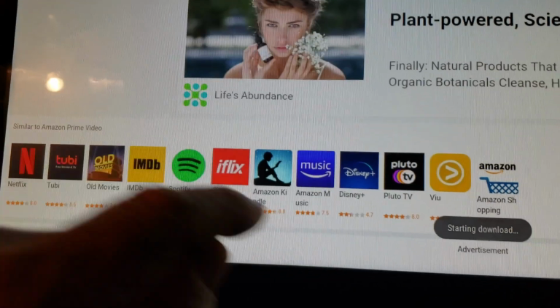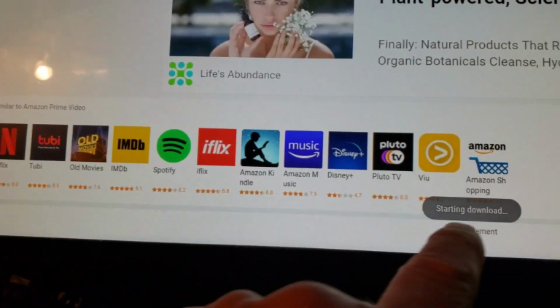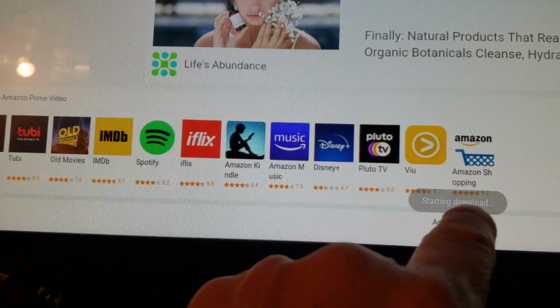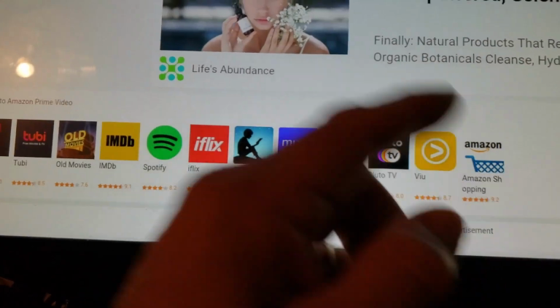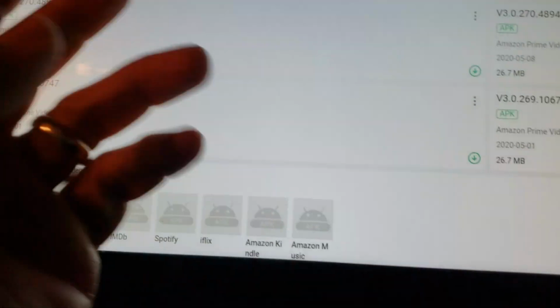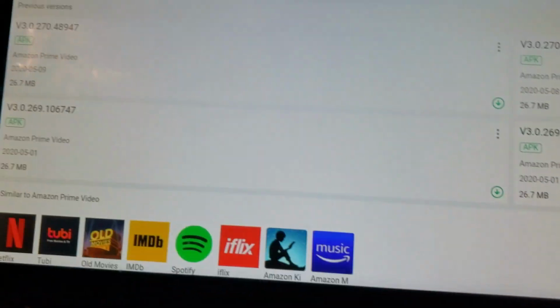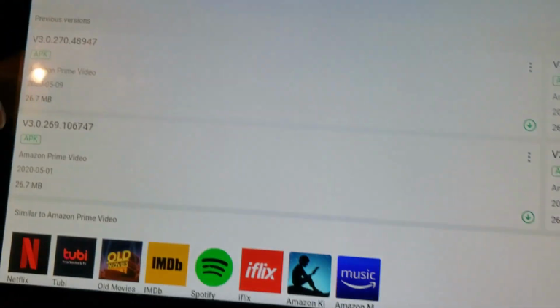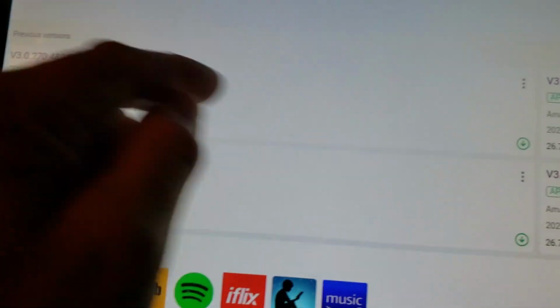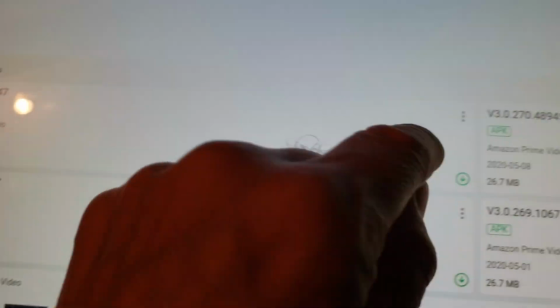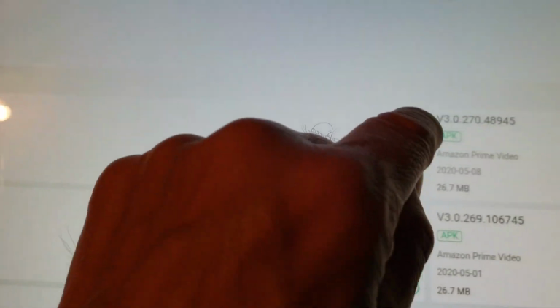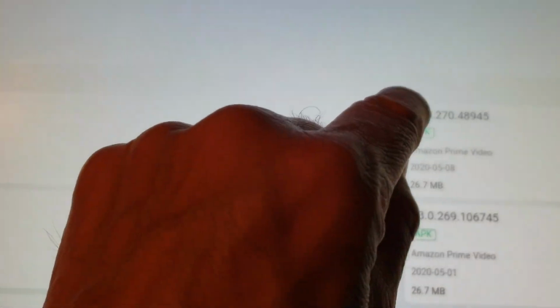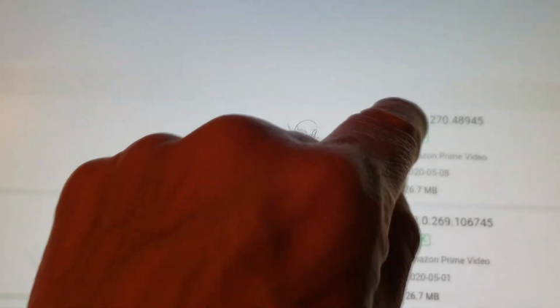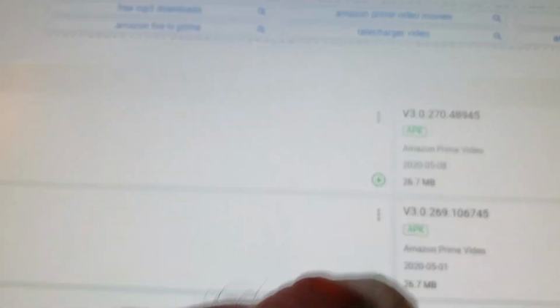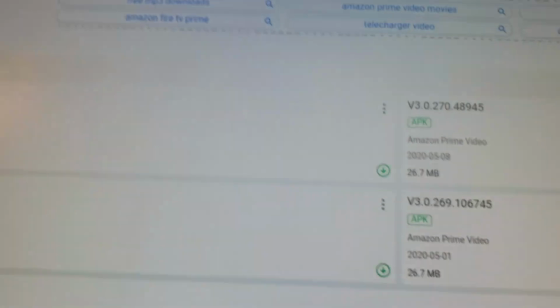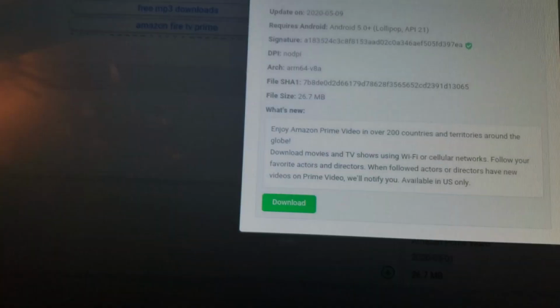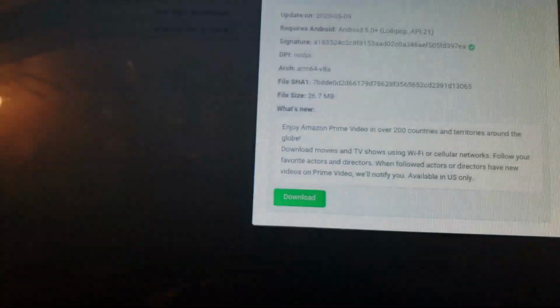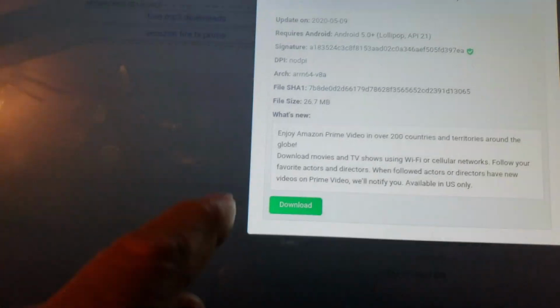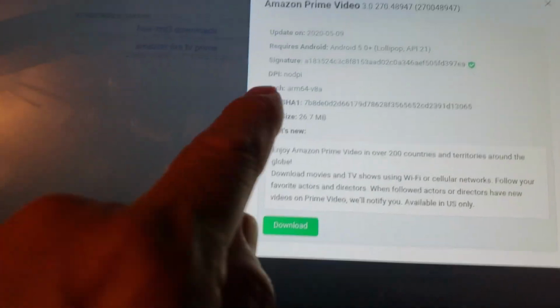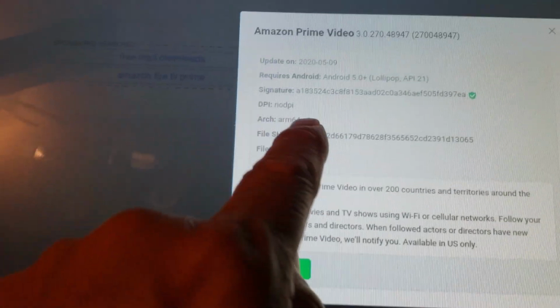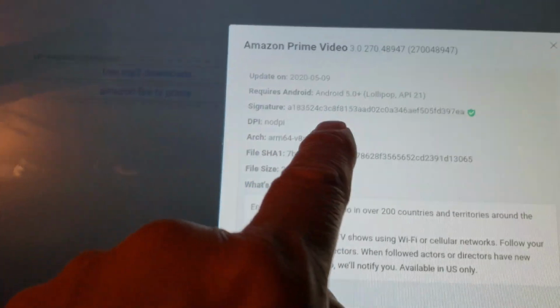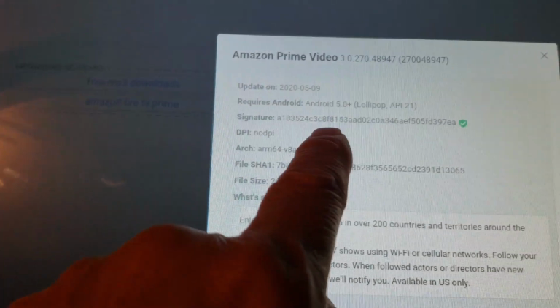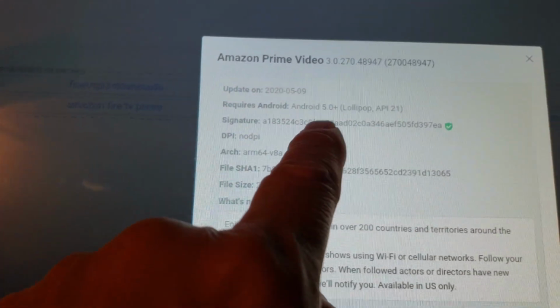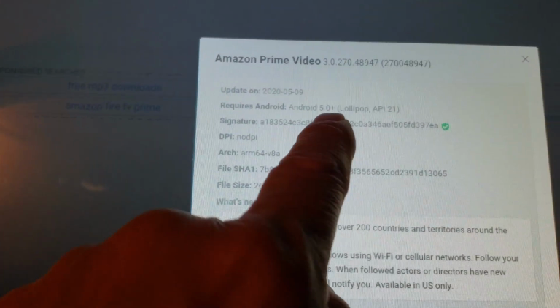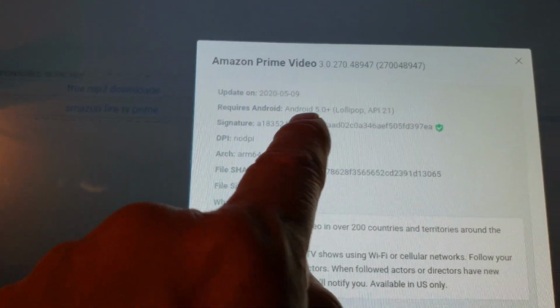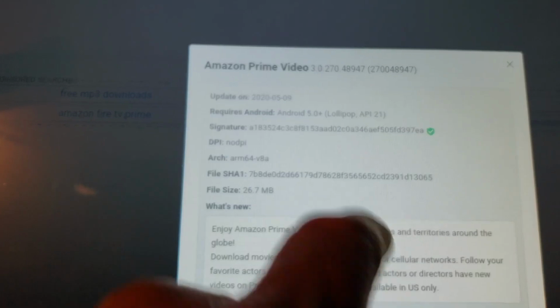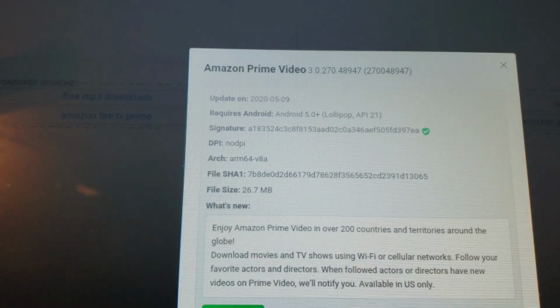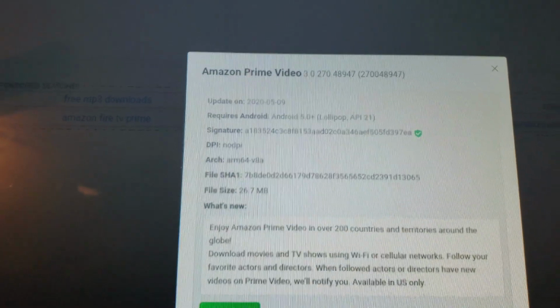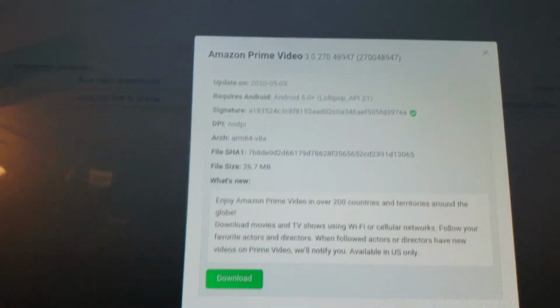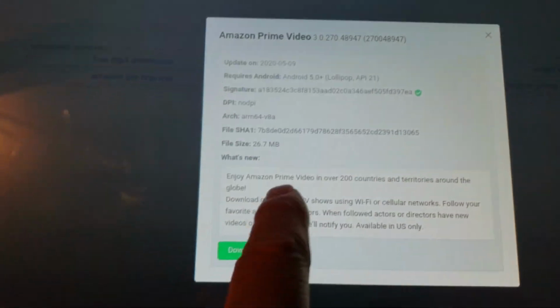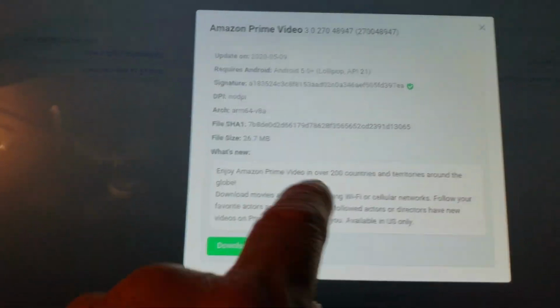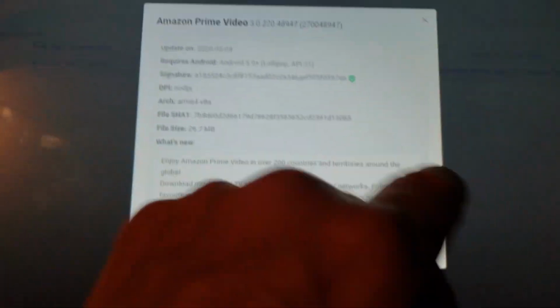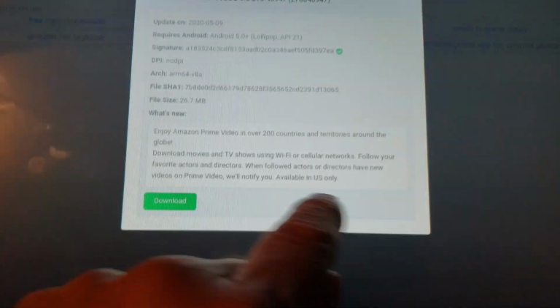It's starting to download — you've got to be careful what you click here. I guess I could have got 48947 as well.